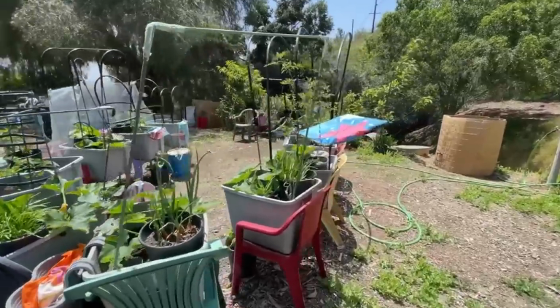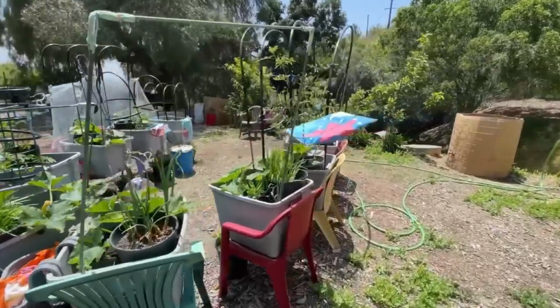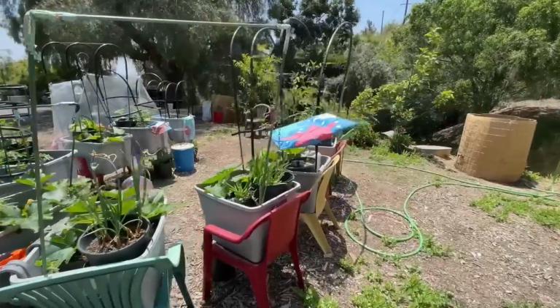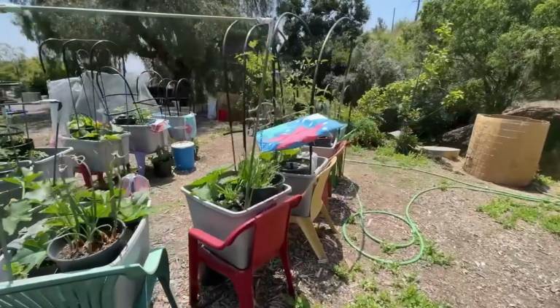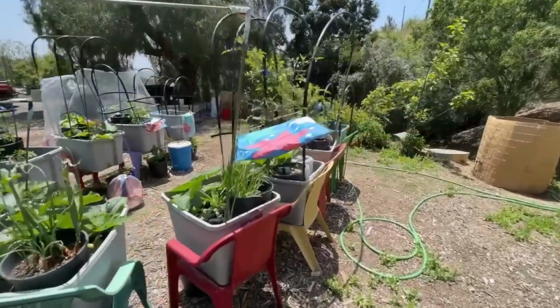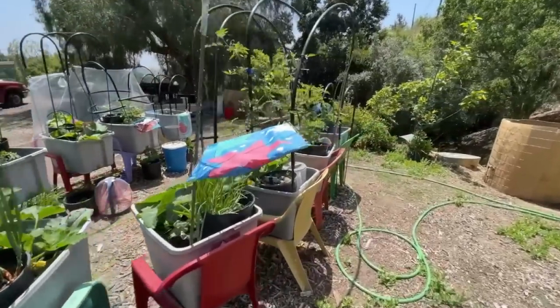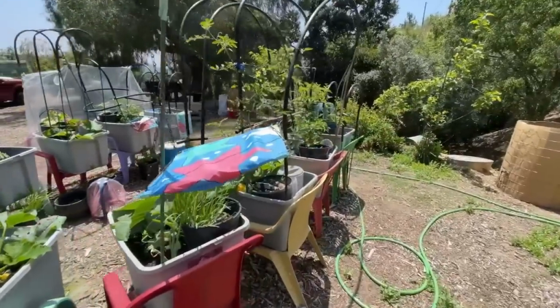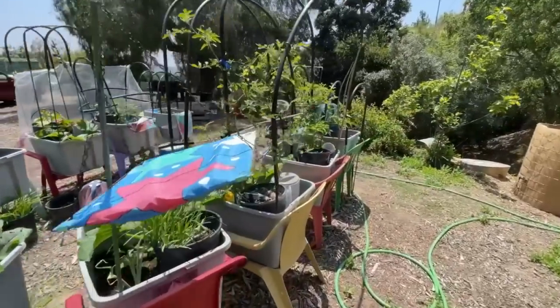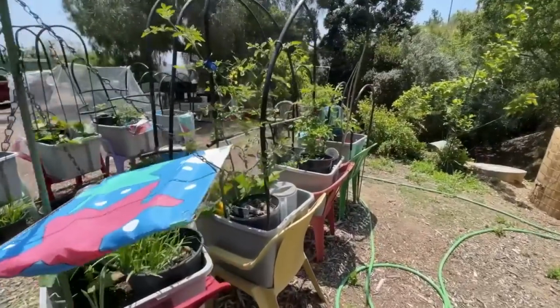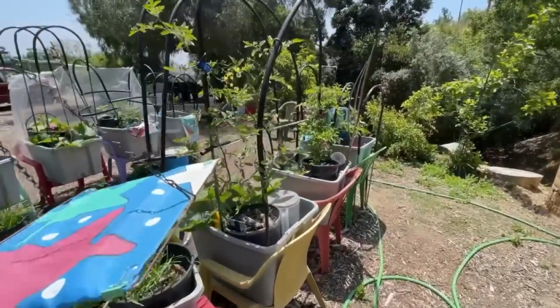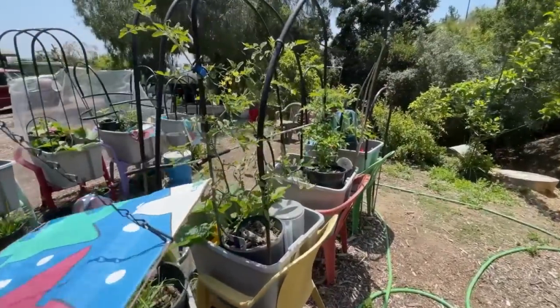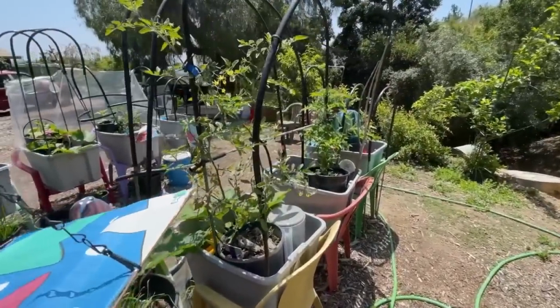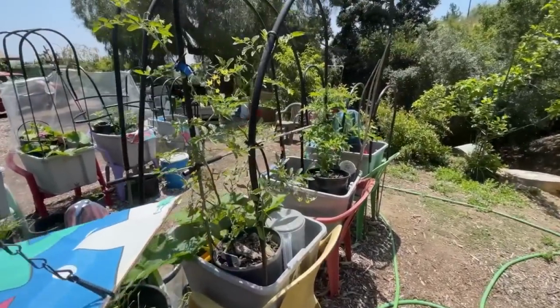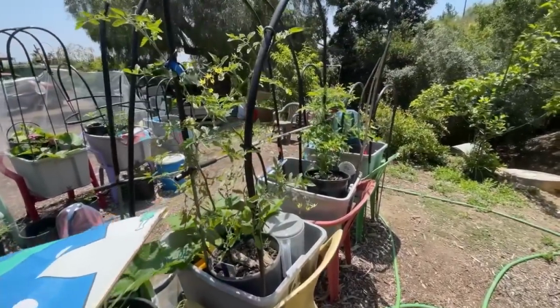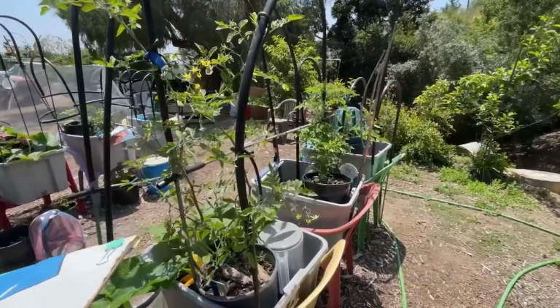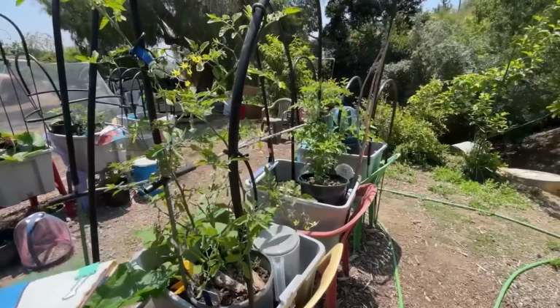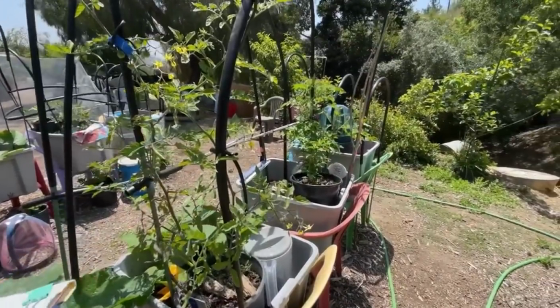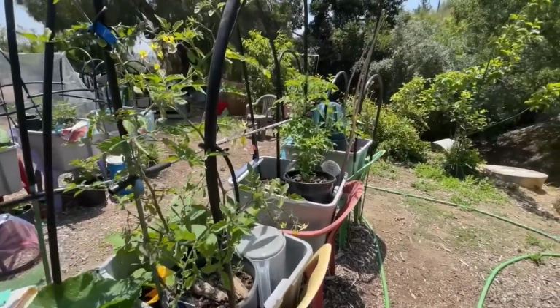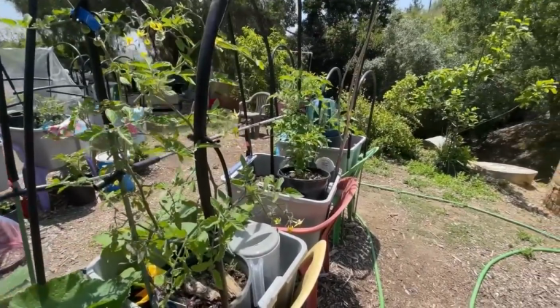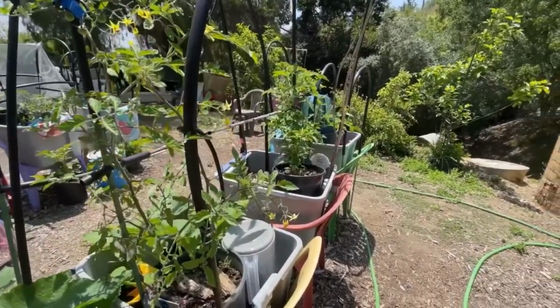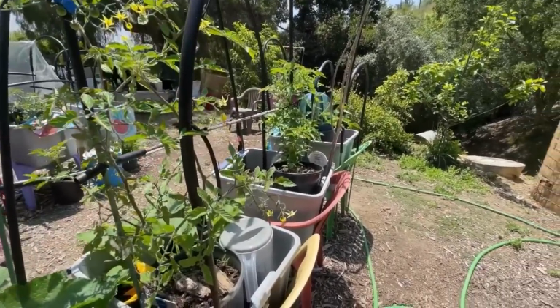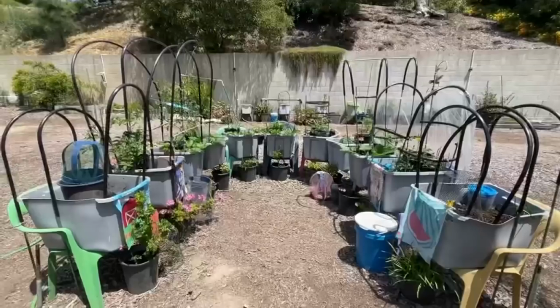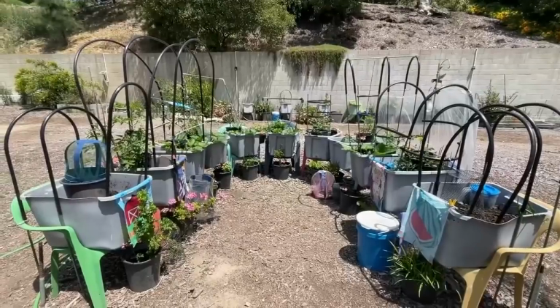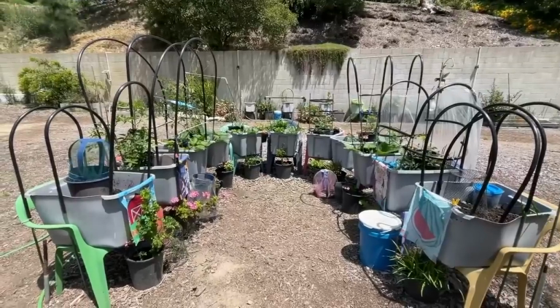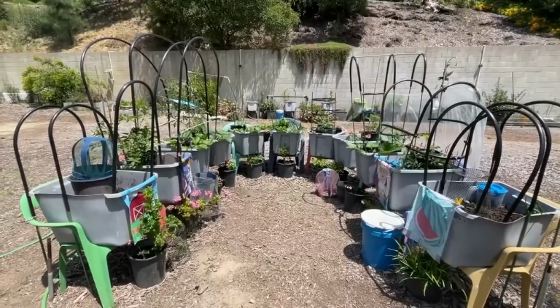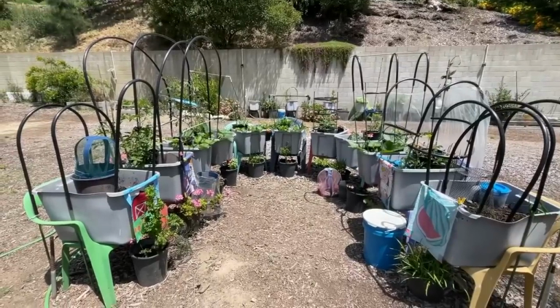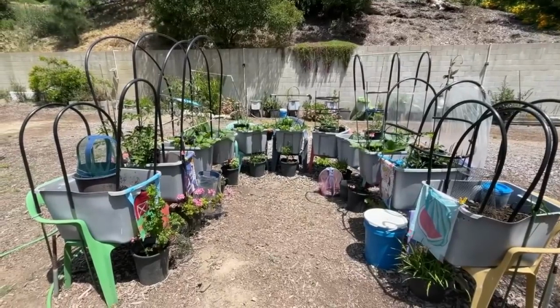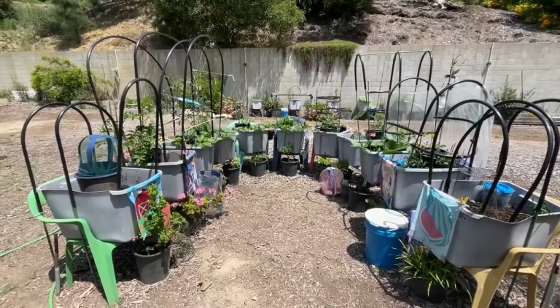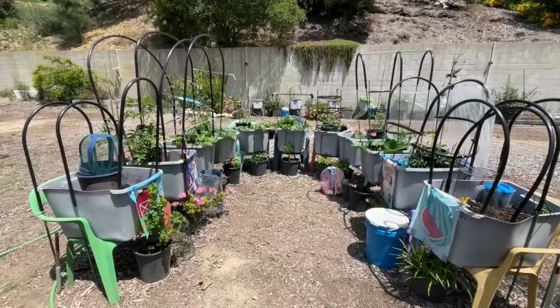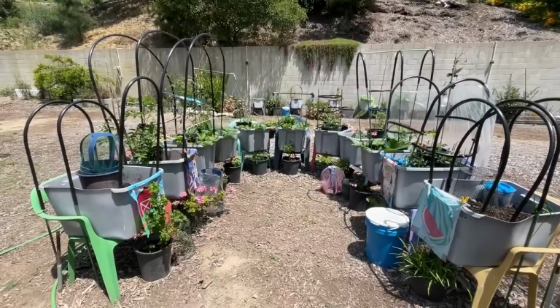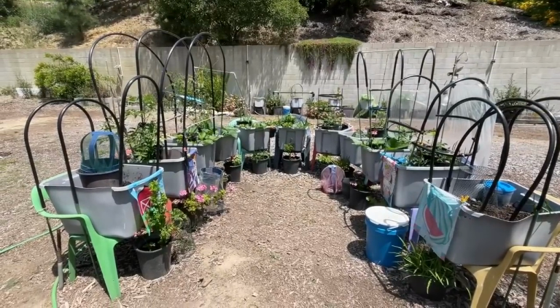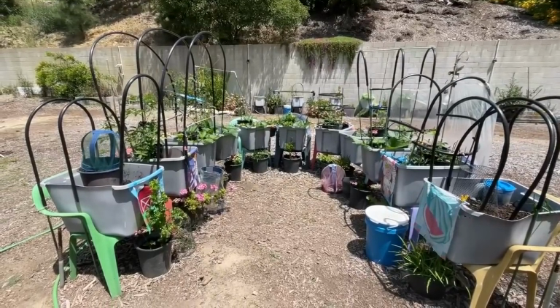And if you do it better, let me know. Hi everybody, it's Robbie from Southern California, and I'm going to do an update on my chair garden.